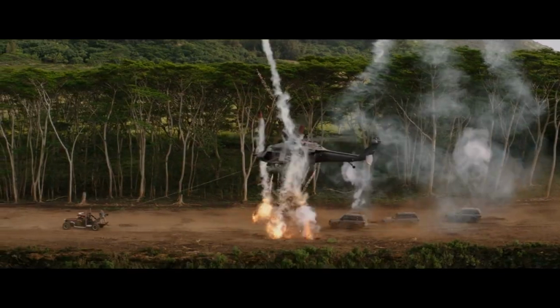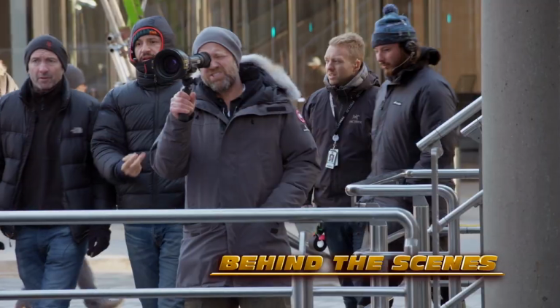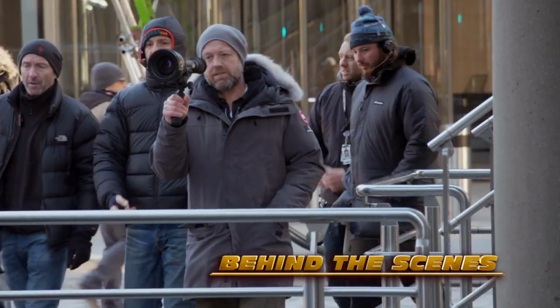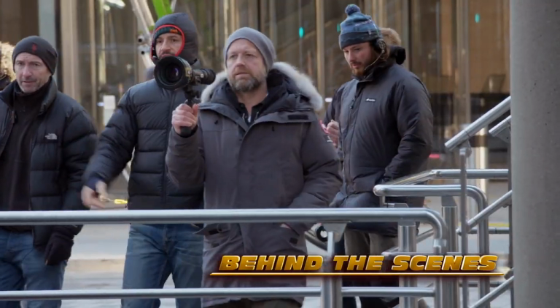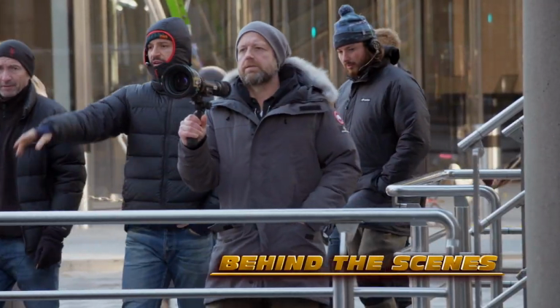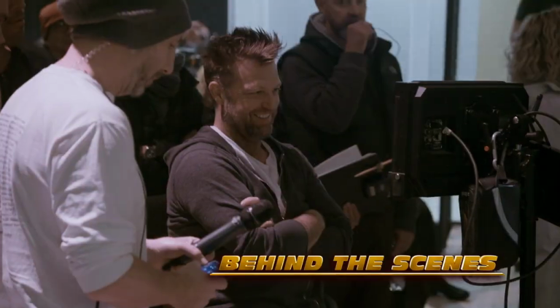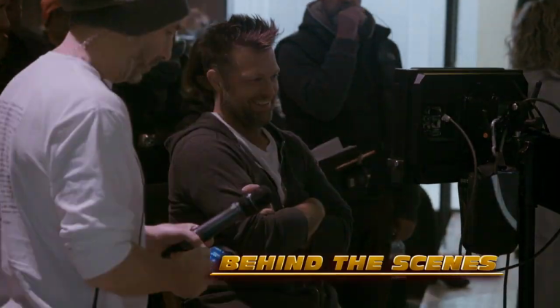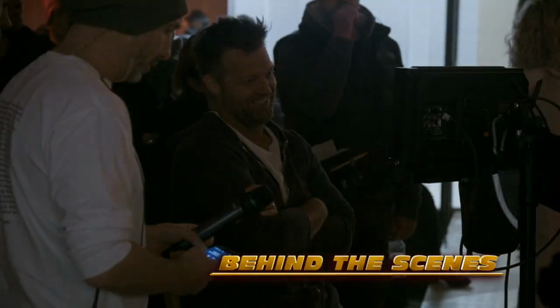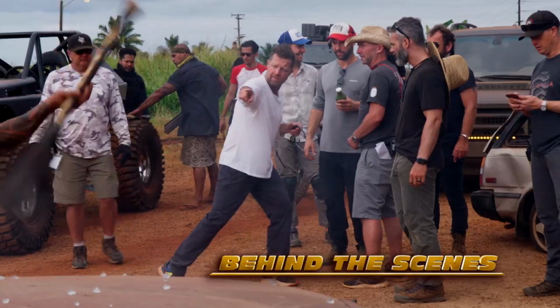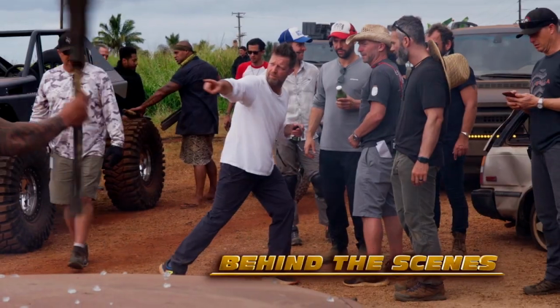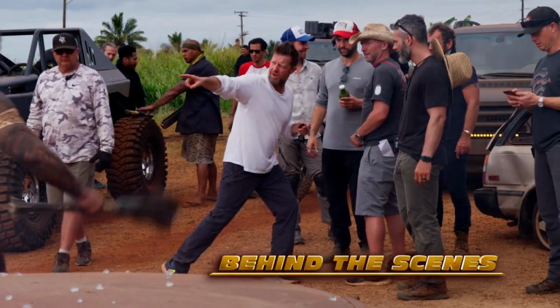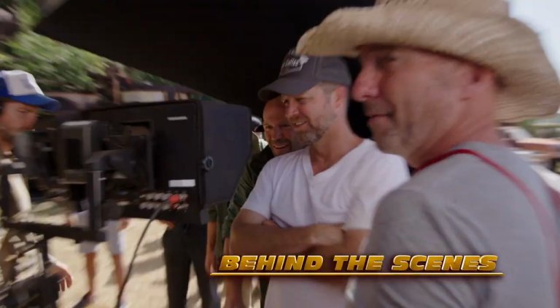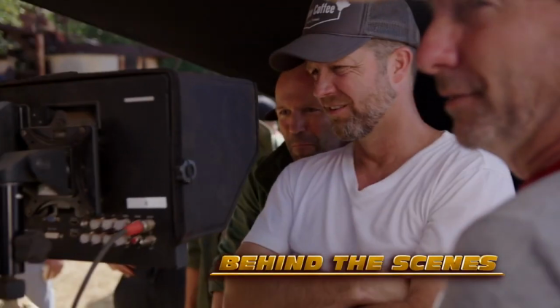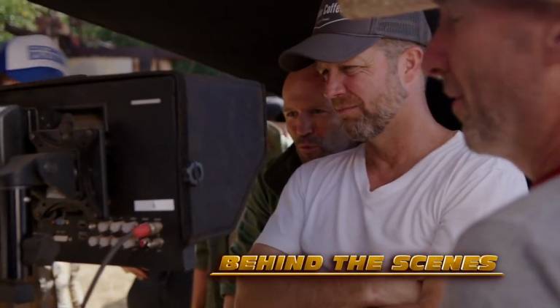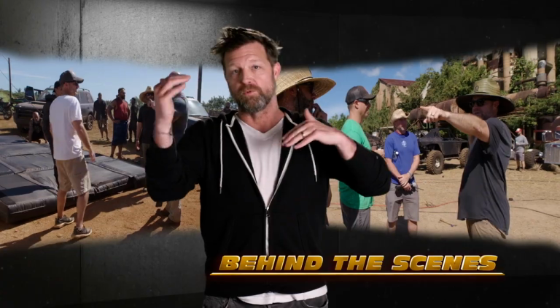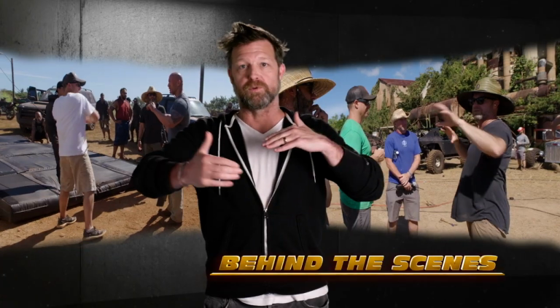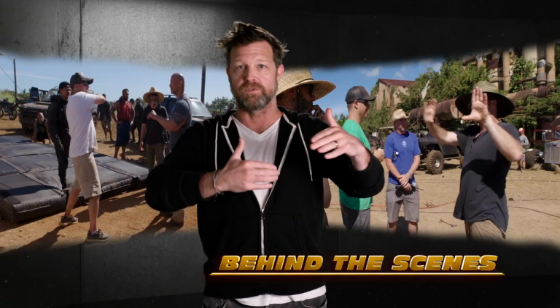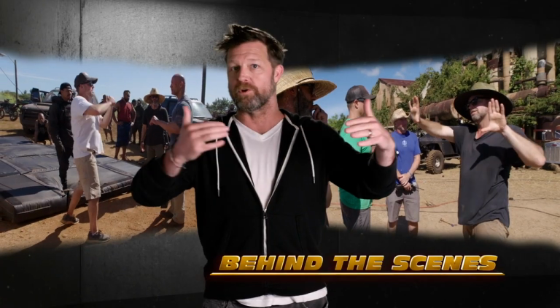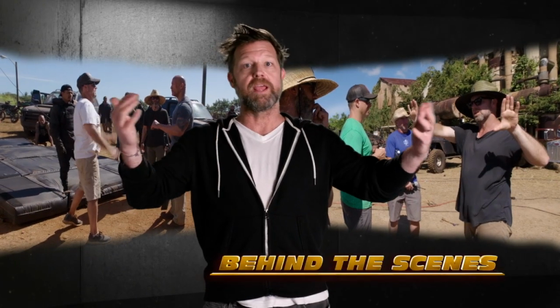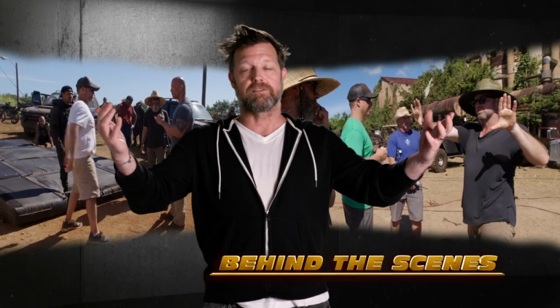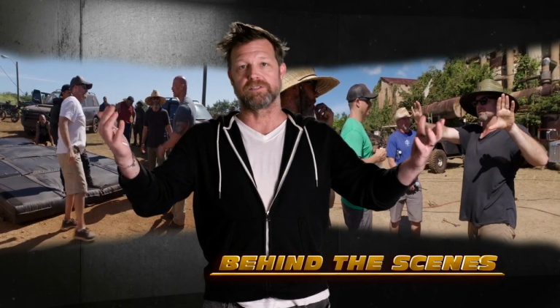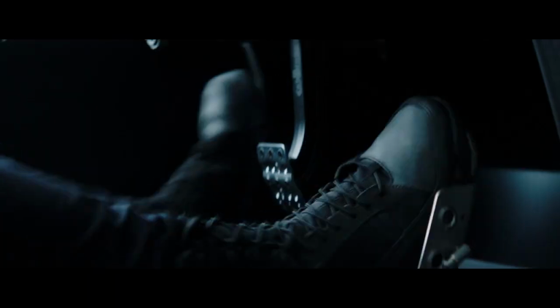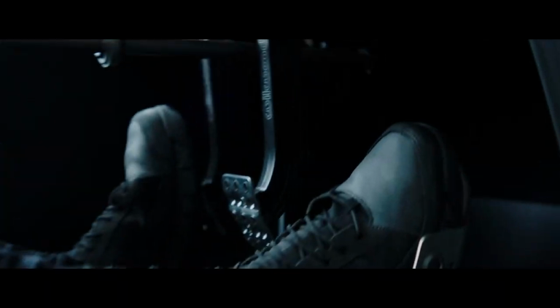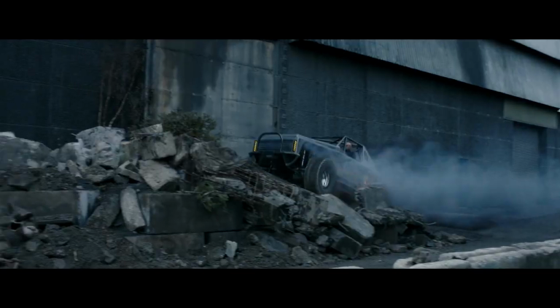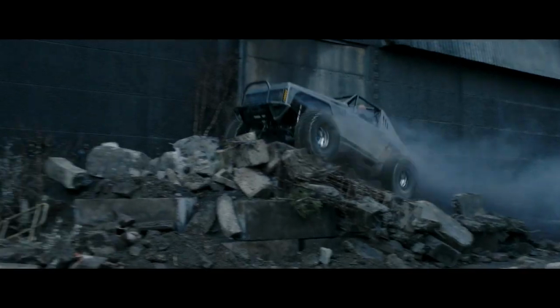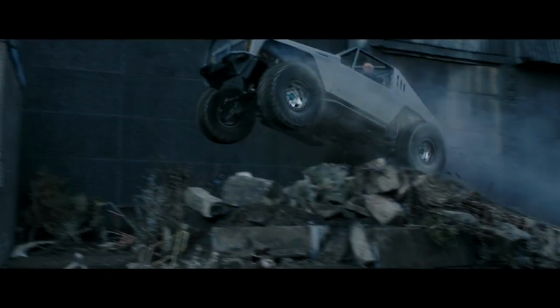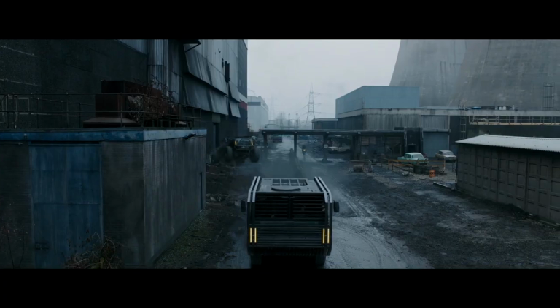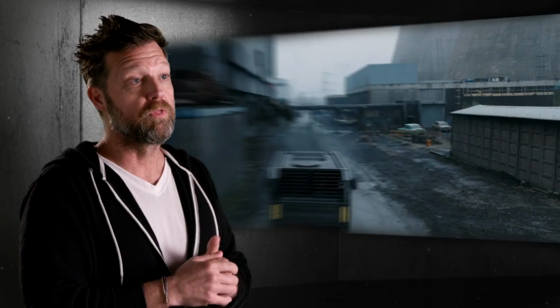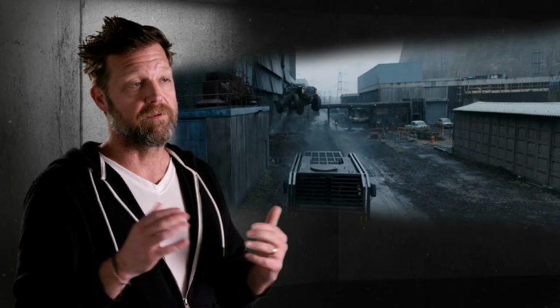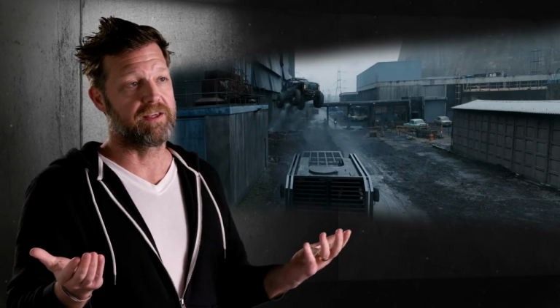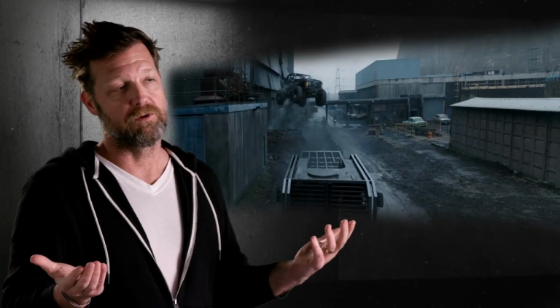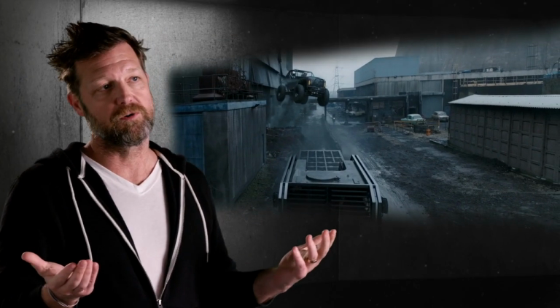I'm so grateful to have been a part of this Fast universe and given the resources to create such epic action sequences worthy of the Fast universe.